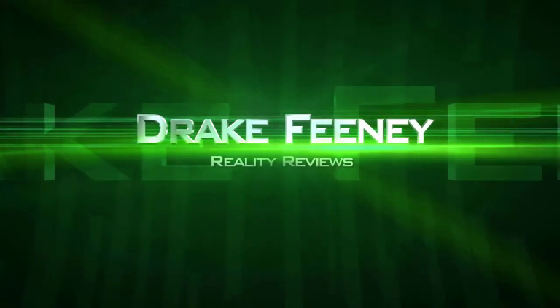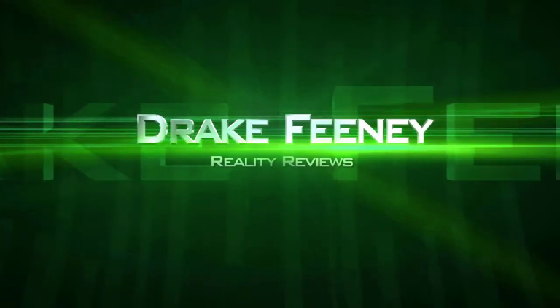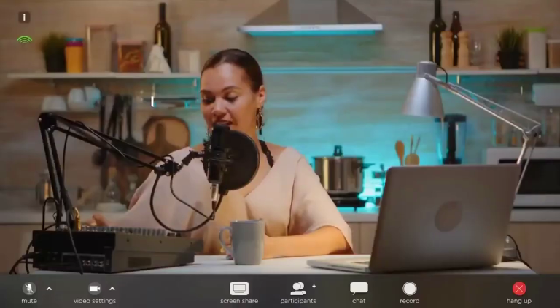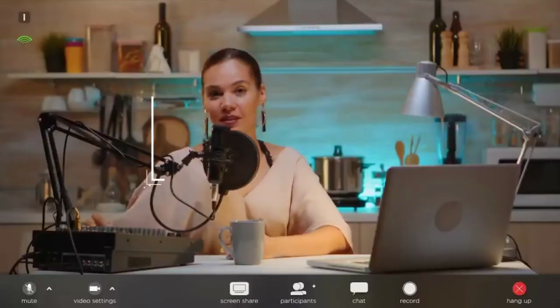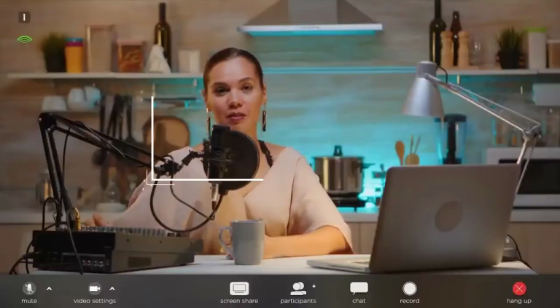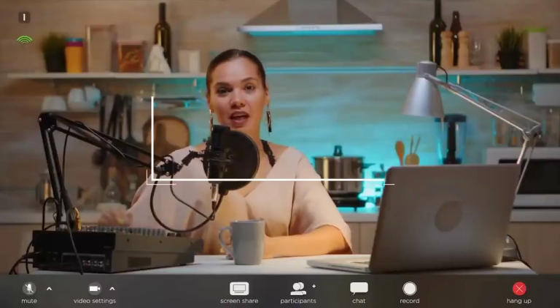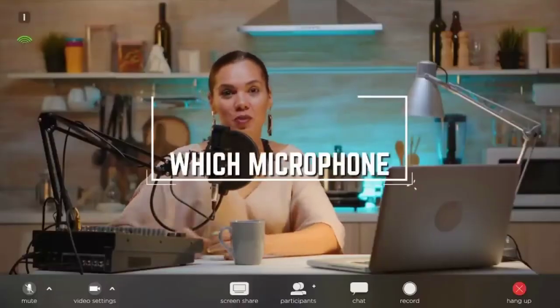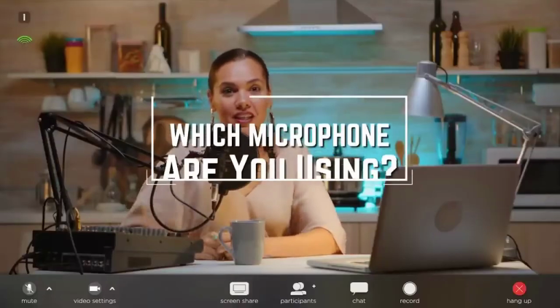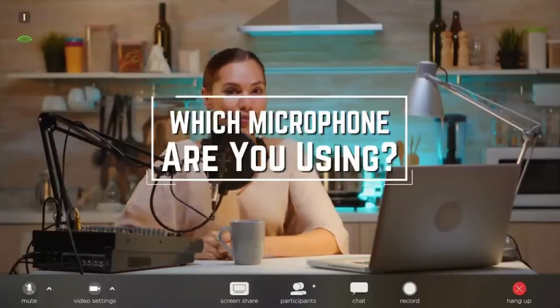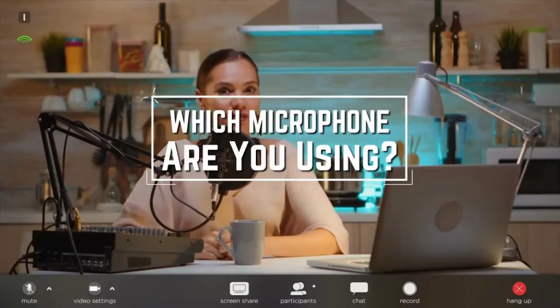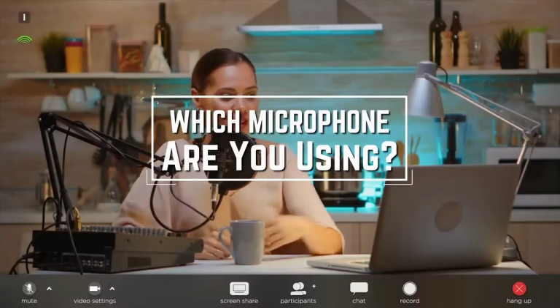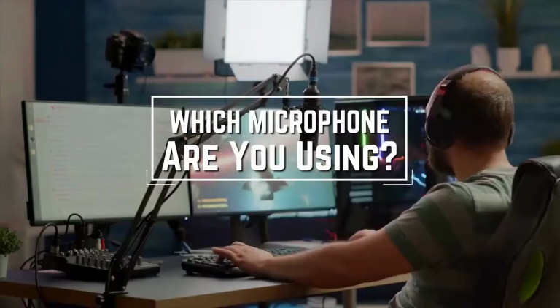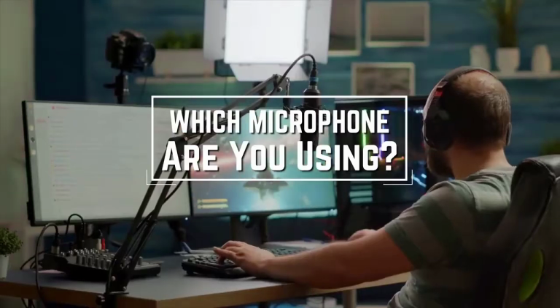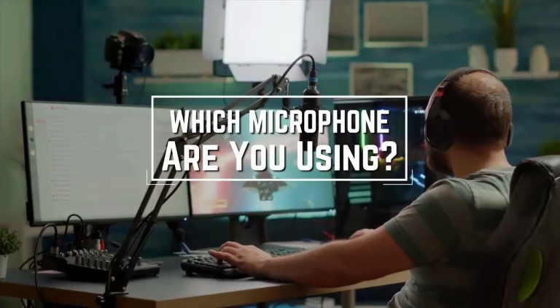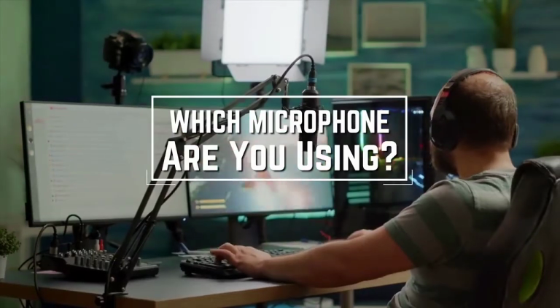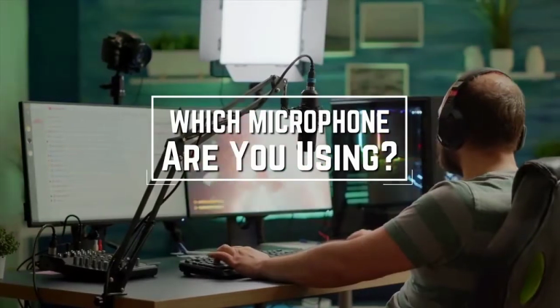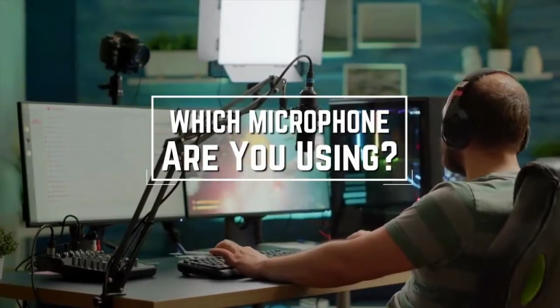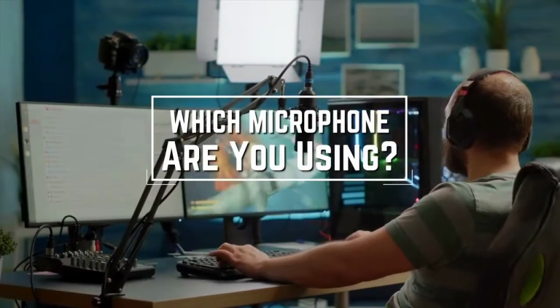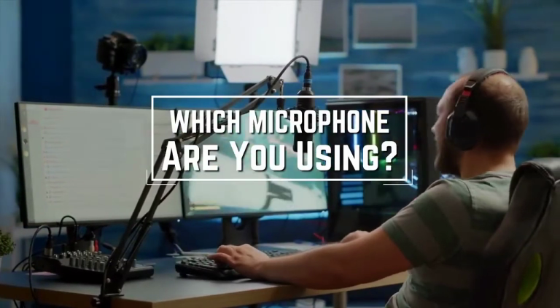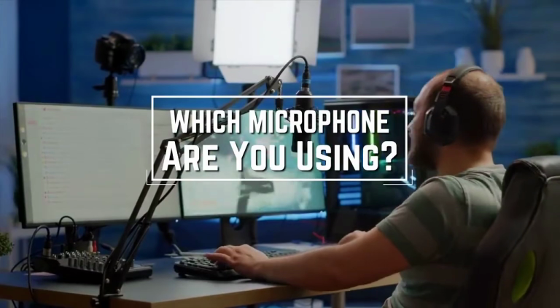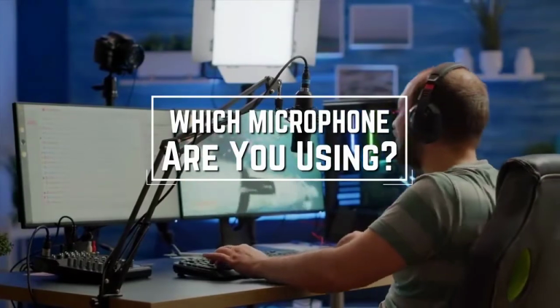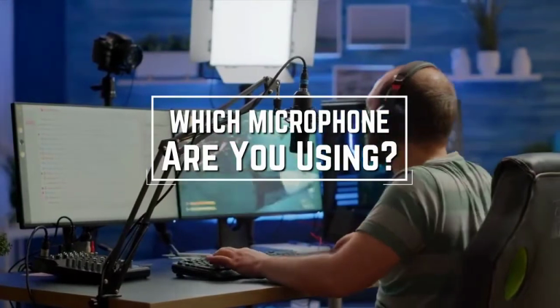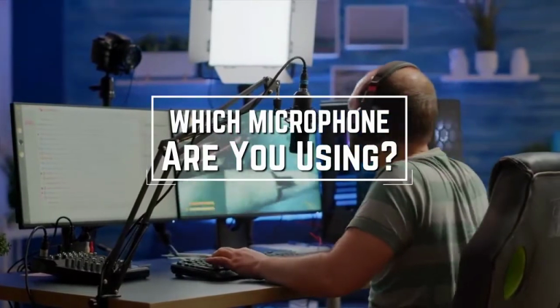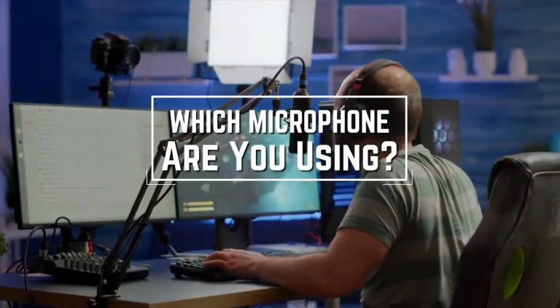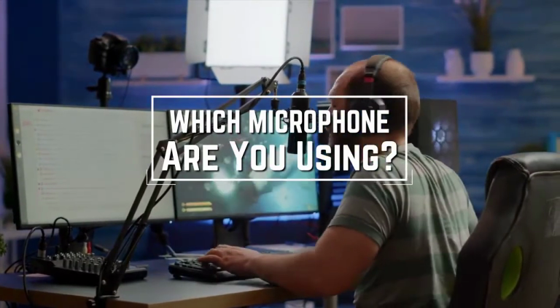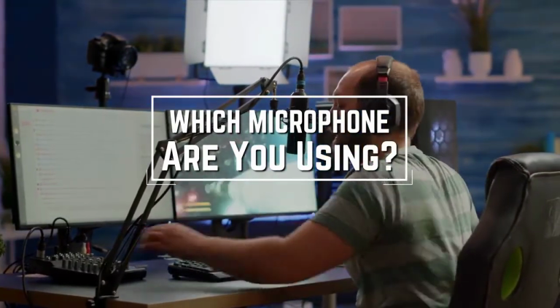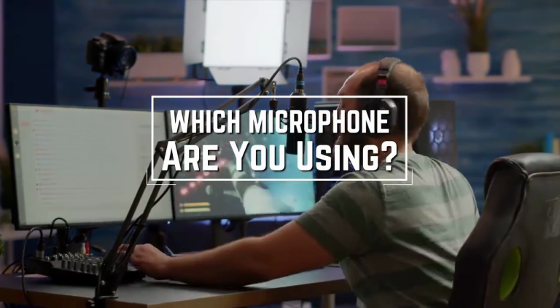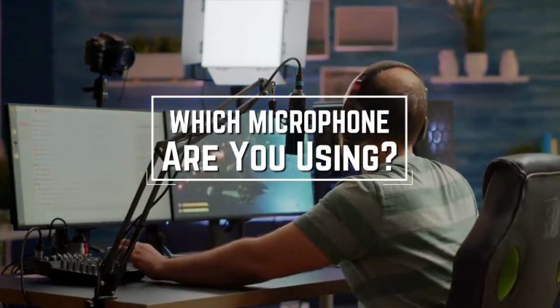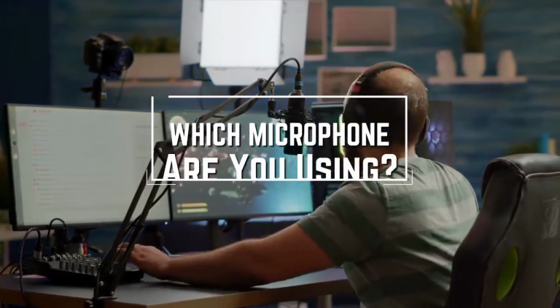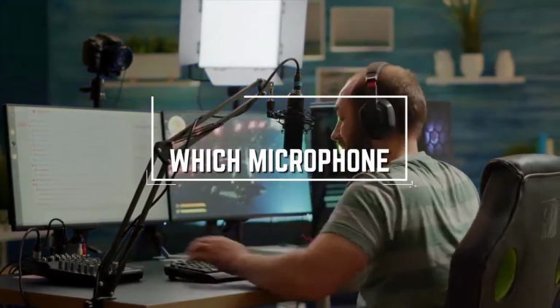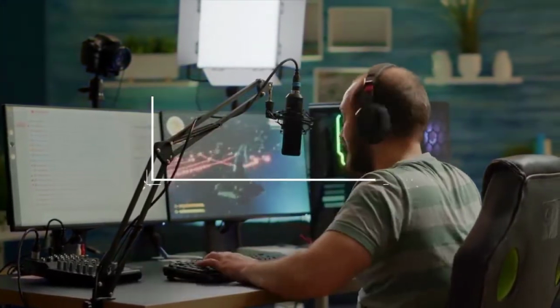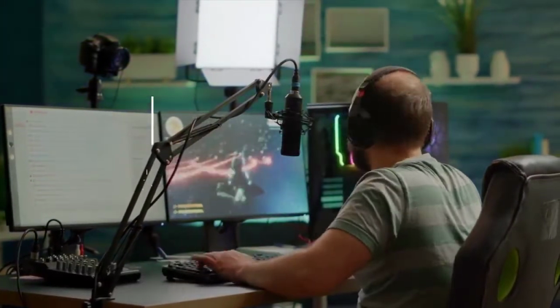I have a question for you guys: which mic are you using right now and what is your opinion on it? Let me know in the comments.